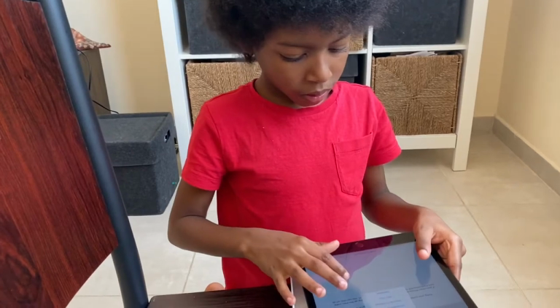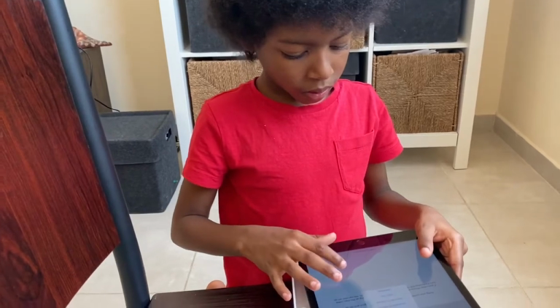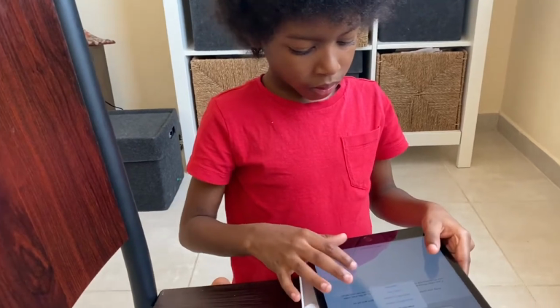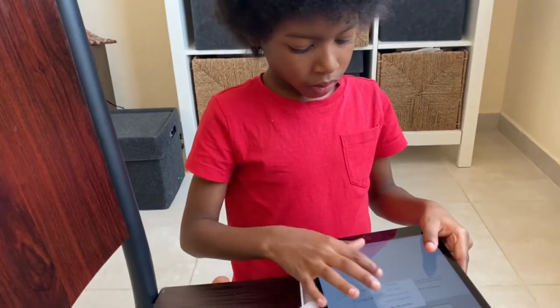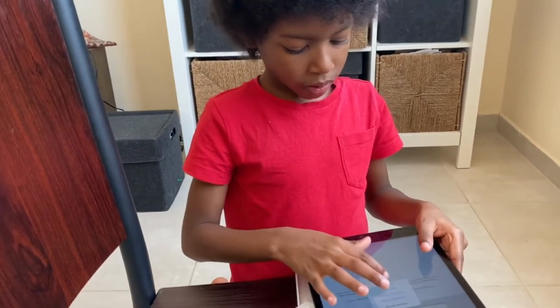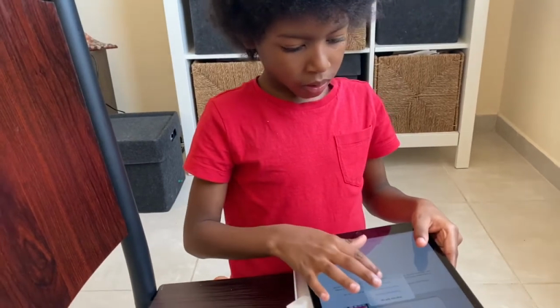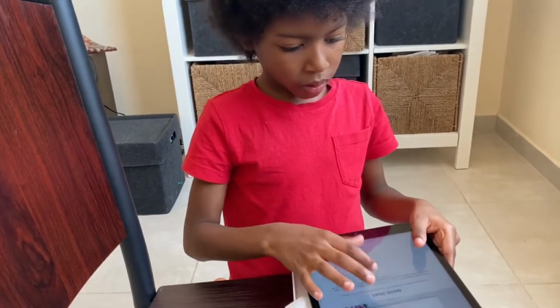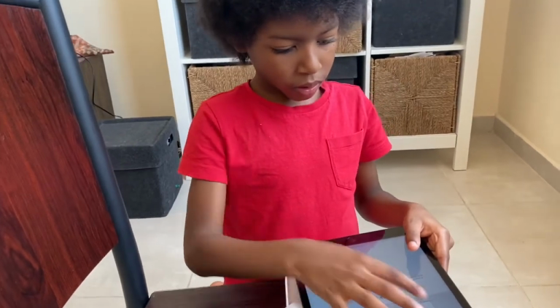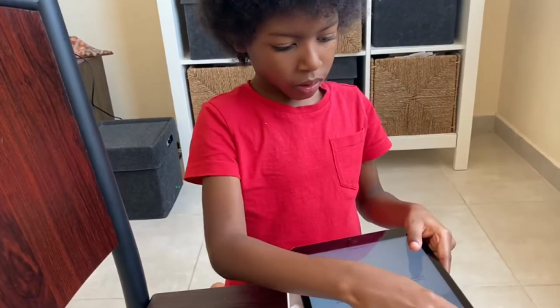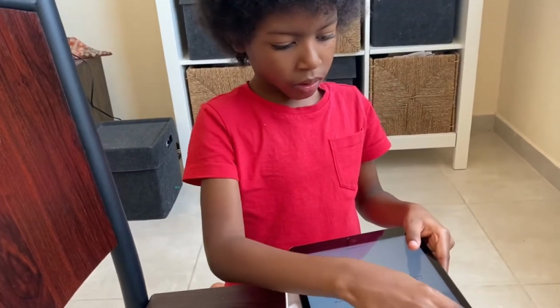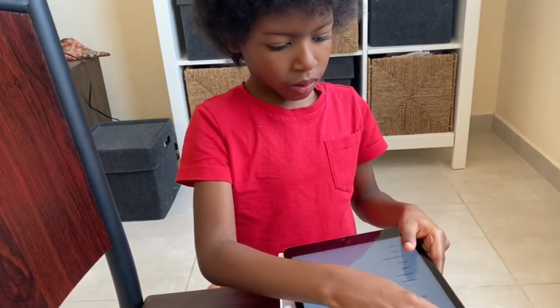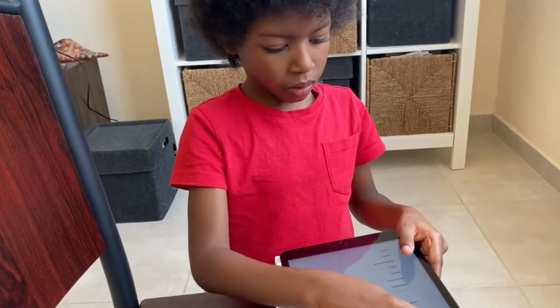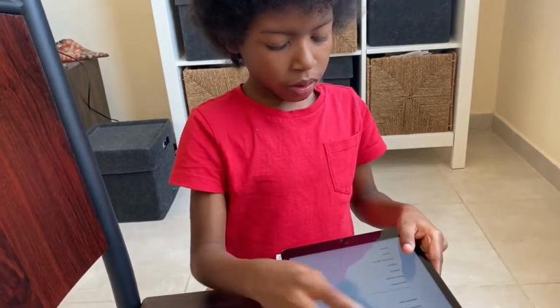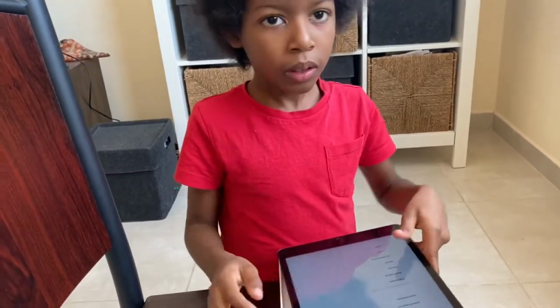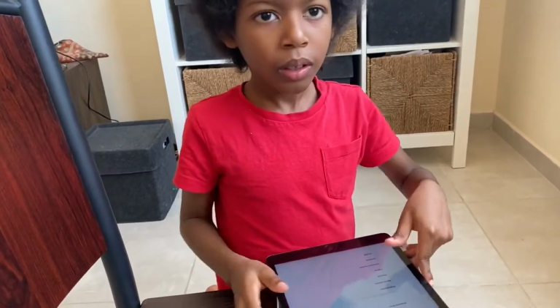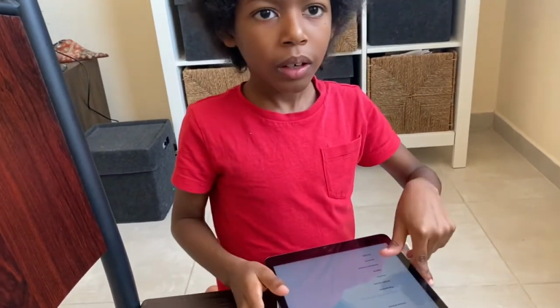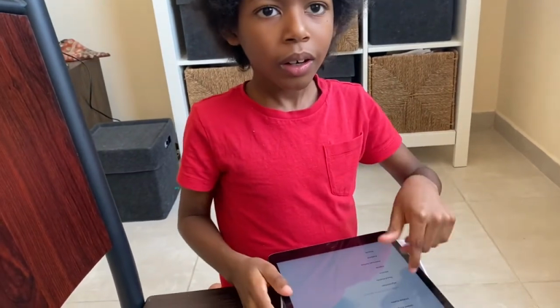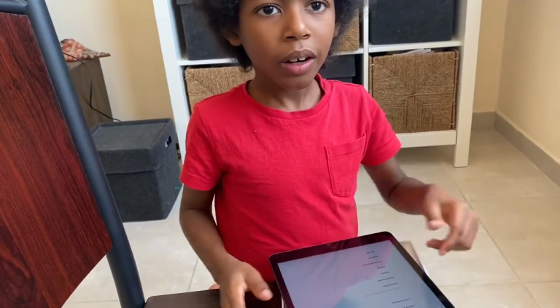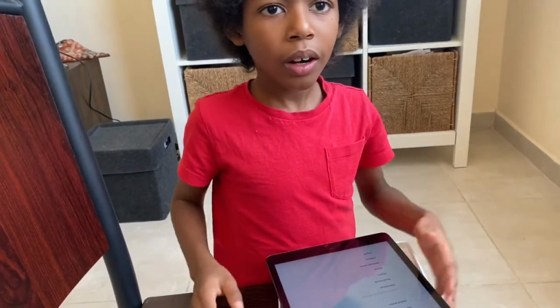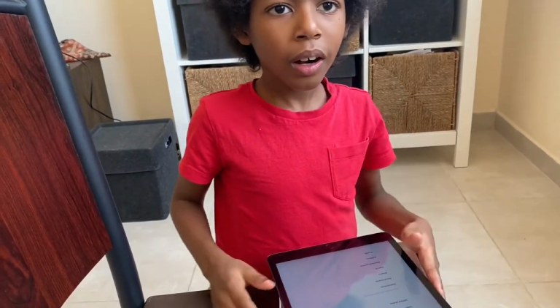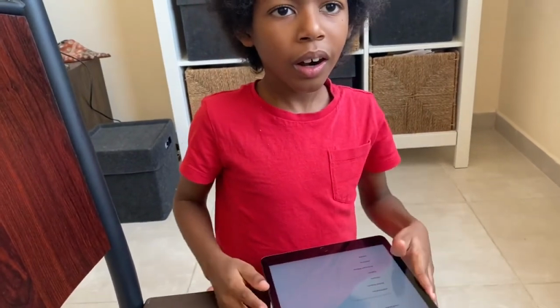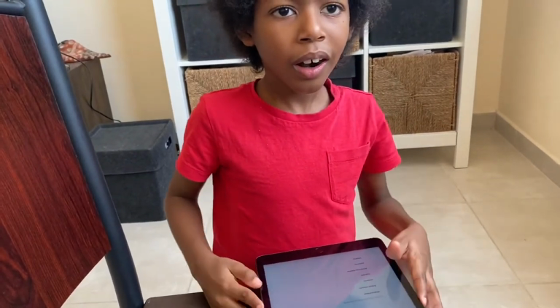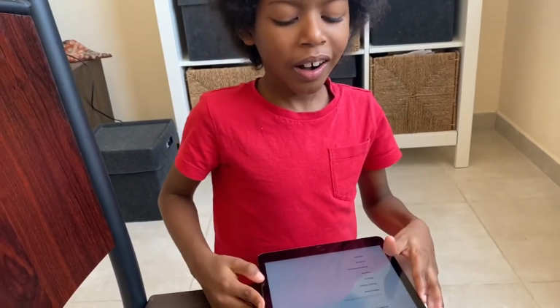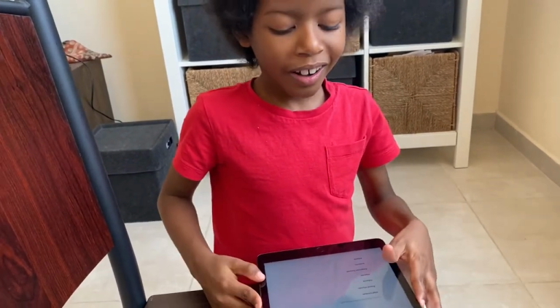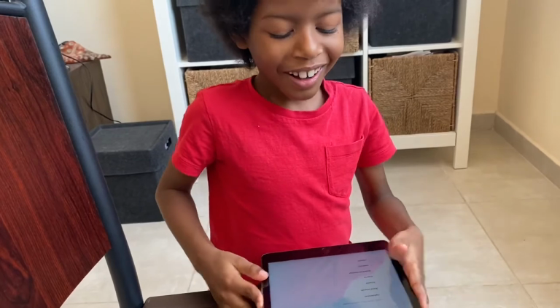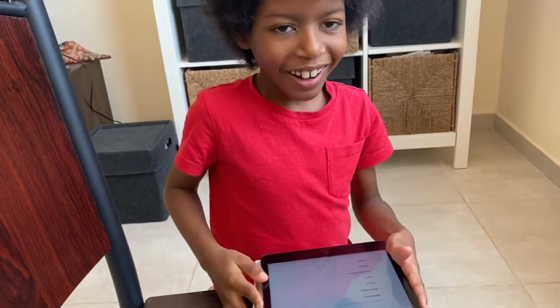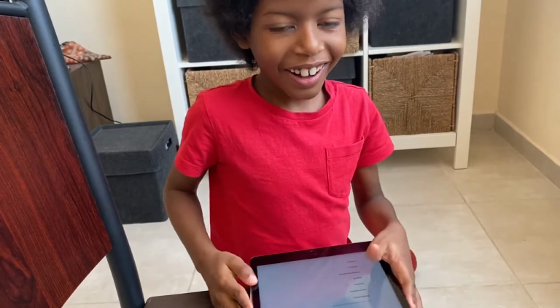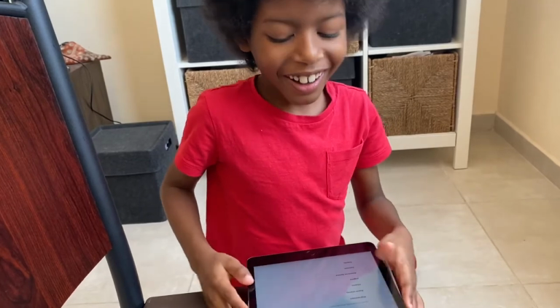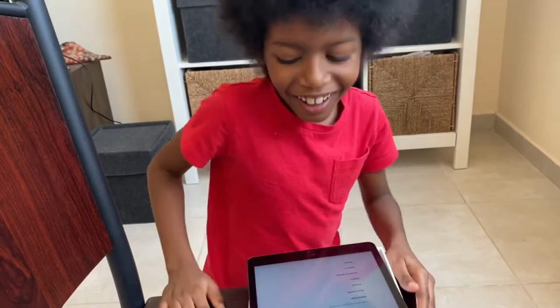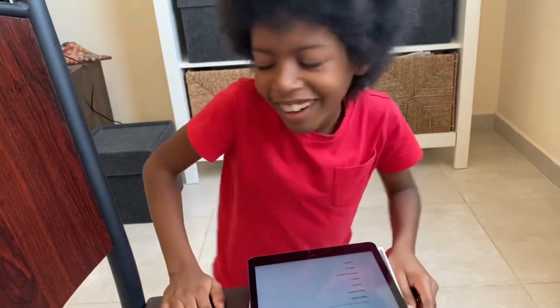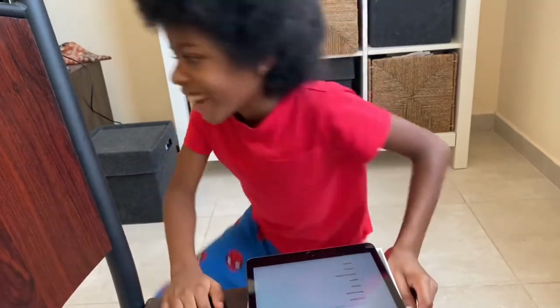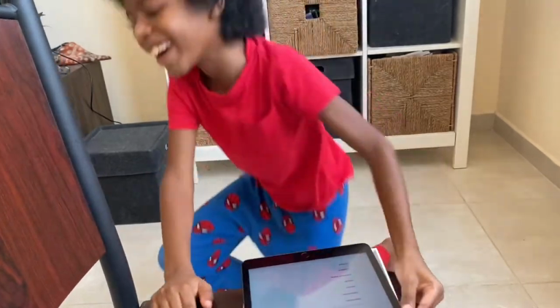I want you to go in there, in the cupboard. Go in the cupboard. Quick, run. Okay.